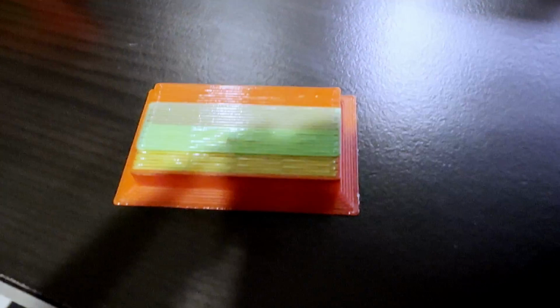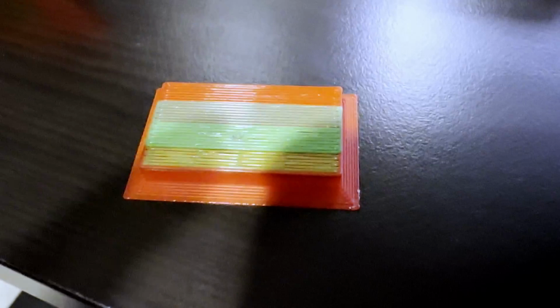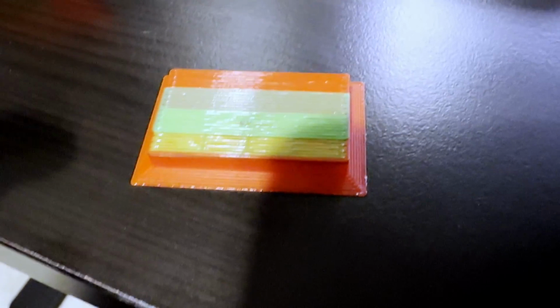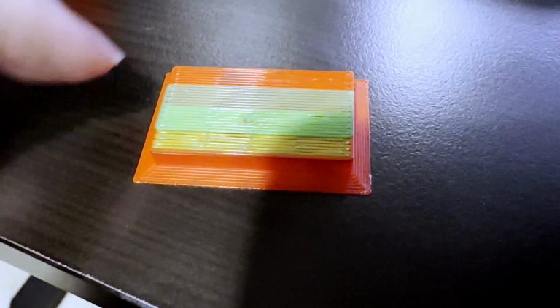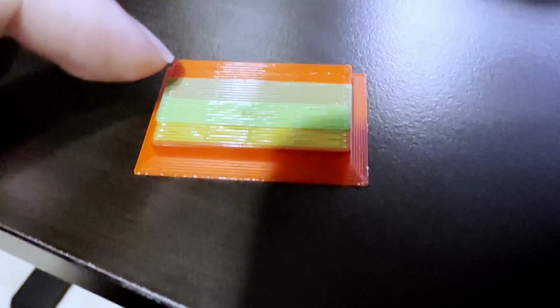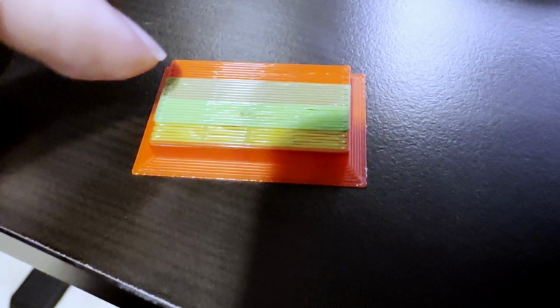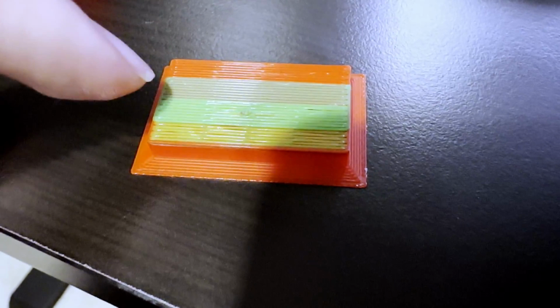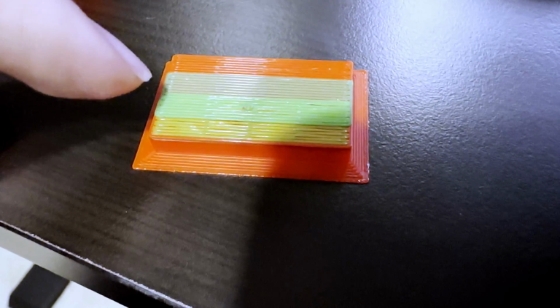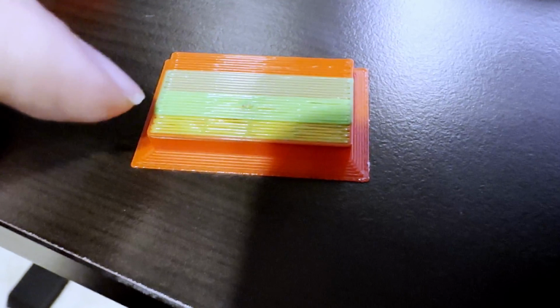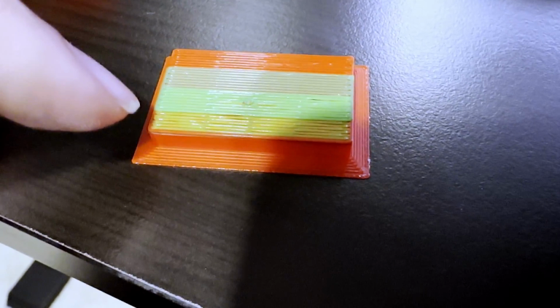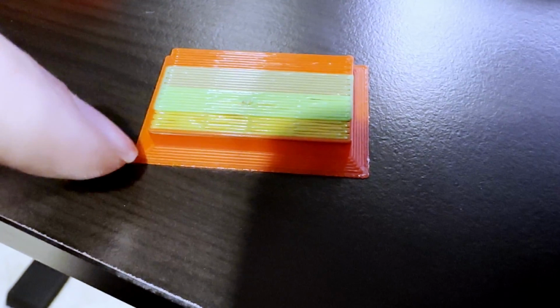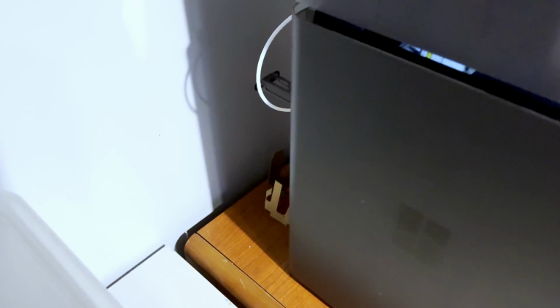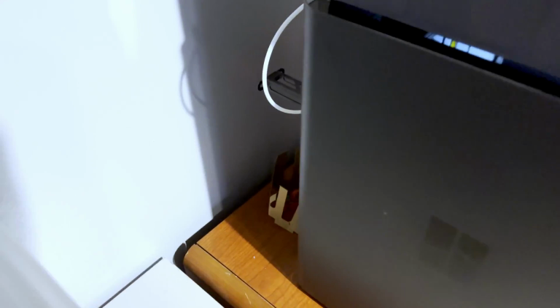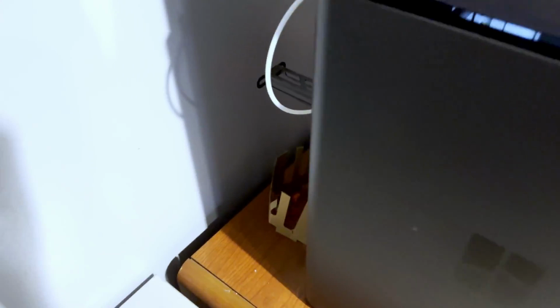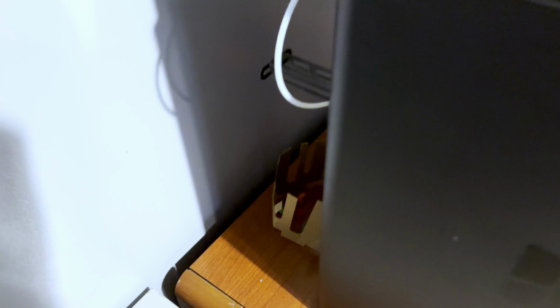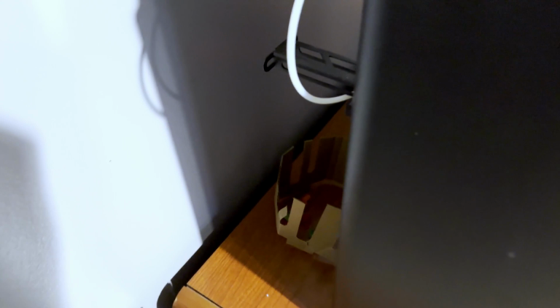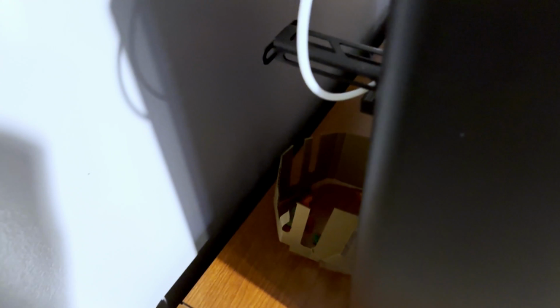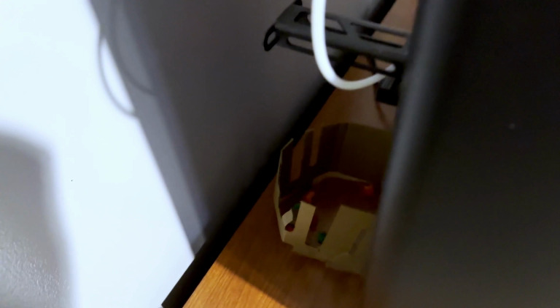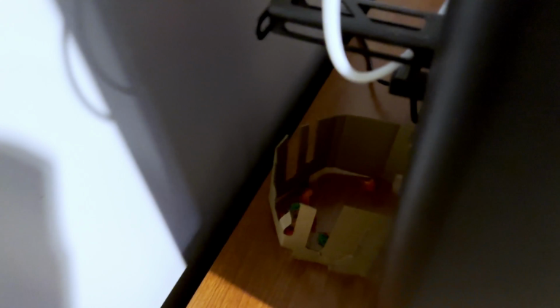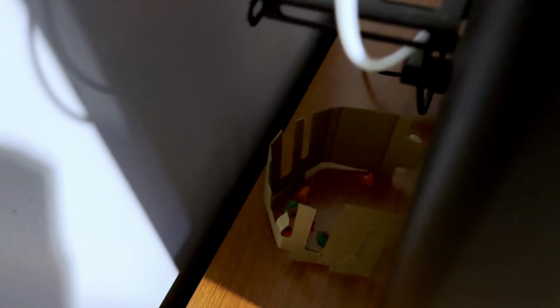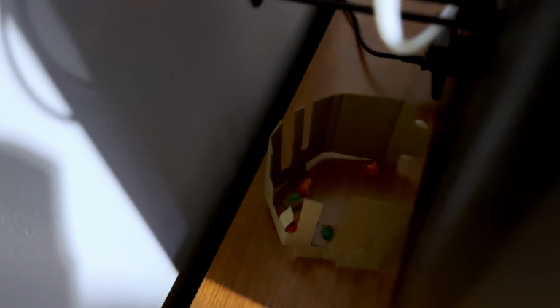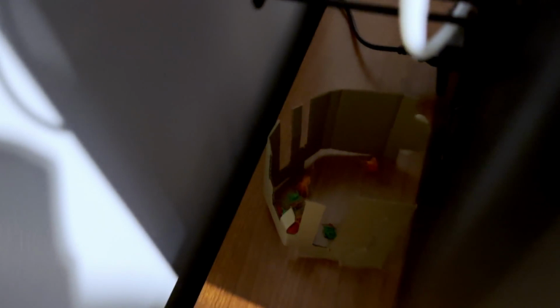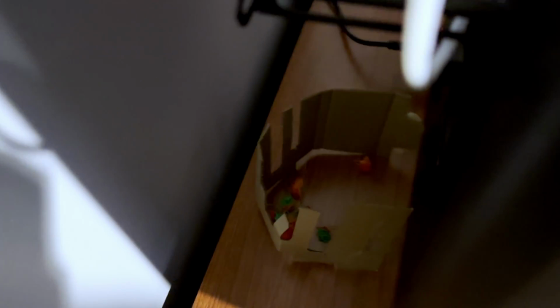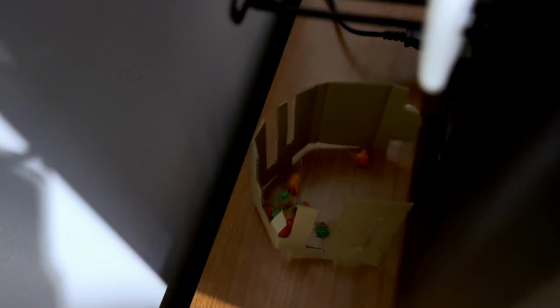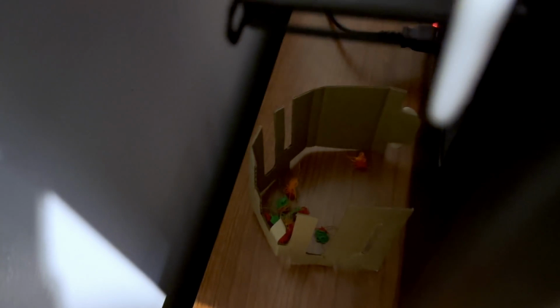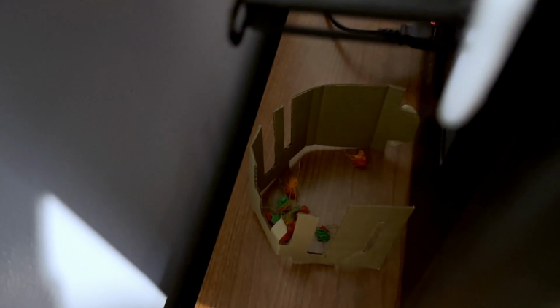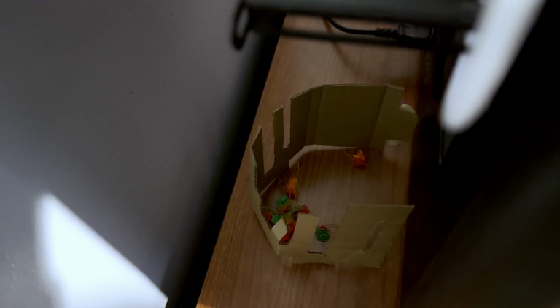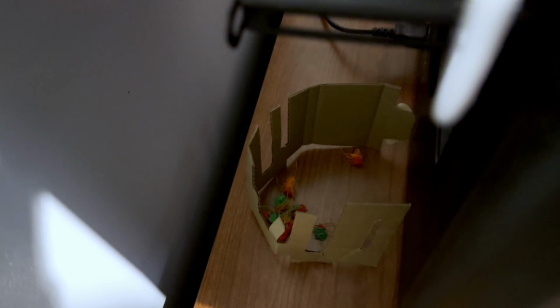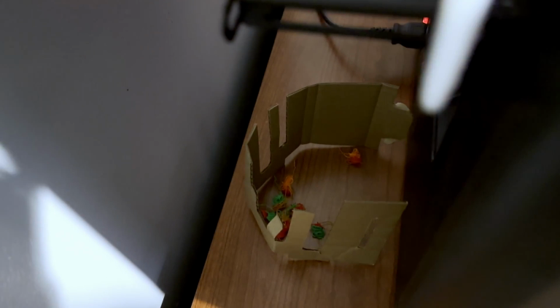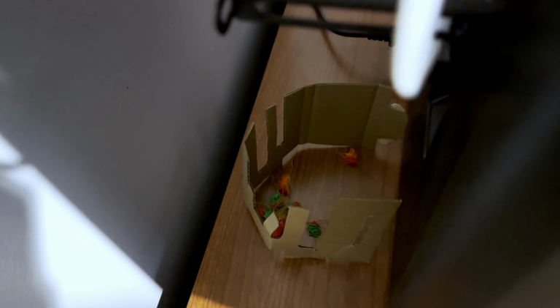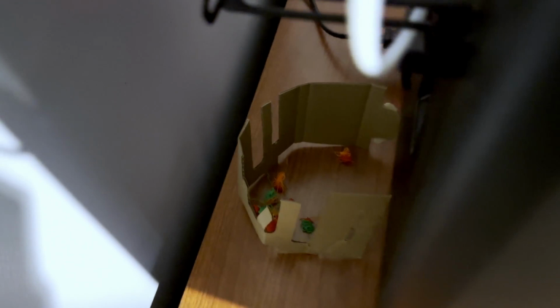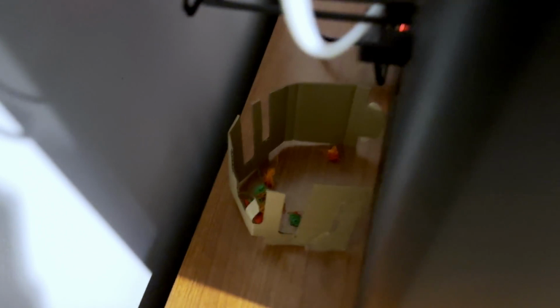The purge tower was pretty interesting for this one — you can see where it's purging the different colors. Let's see what came out the old poop chute. Not that much waste.